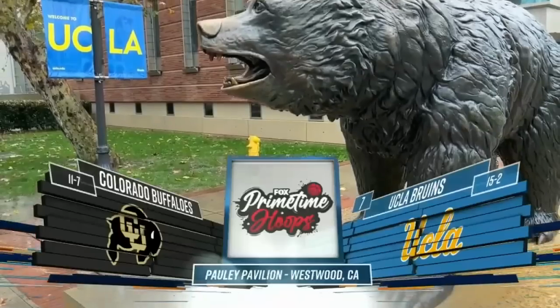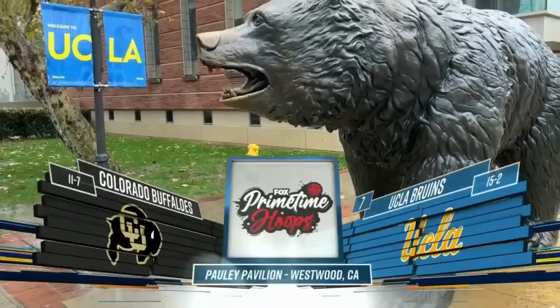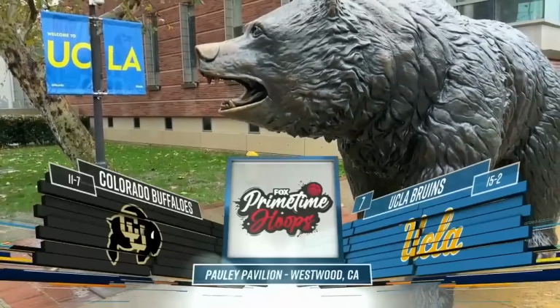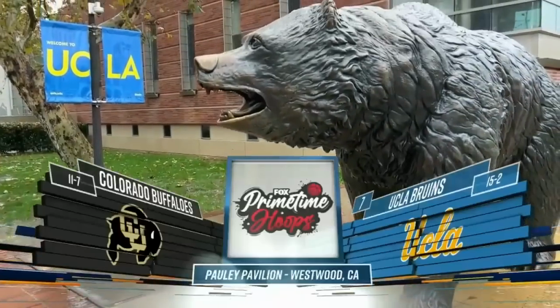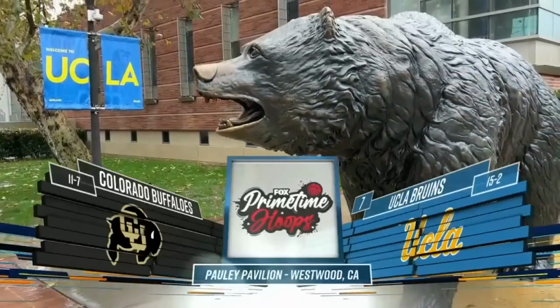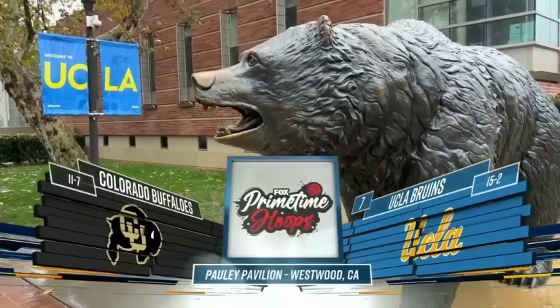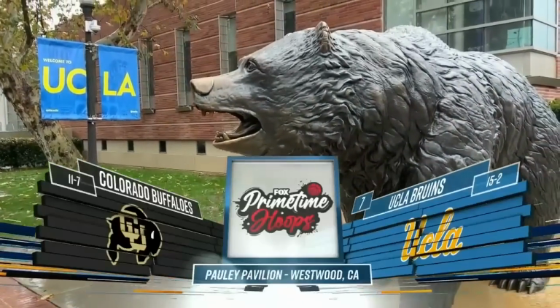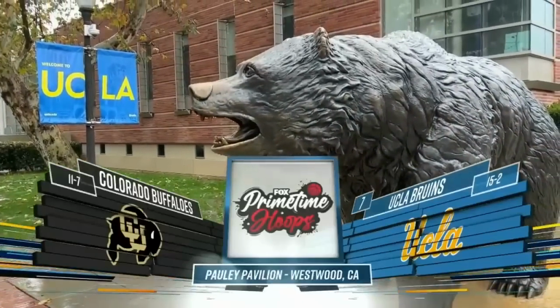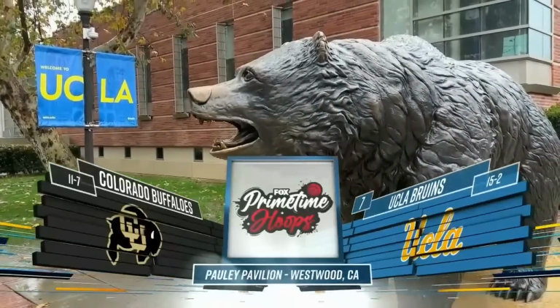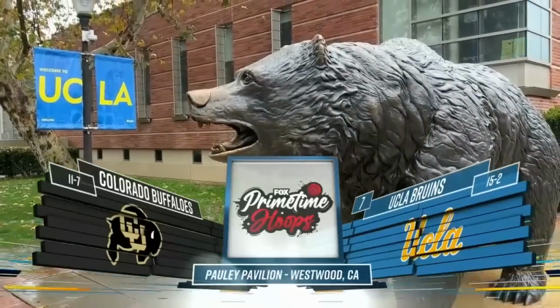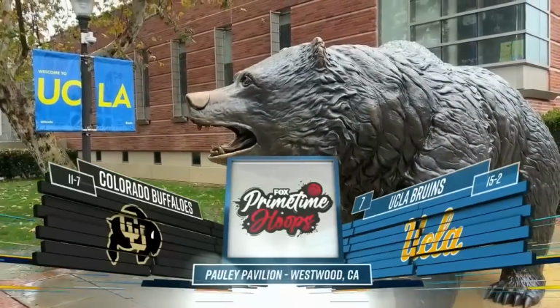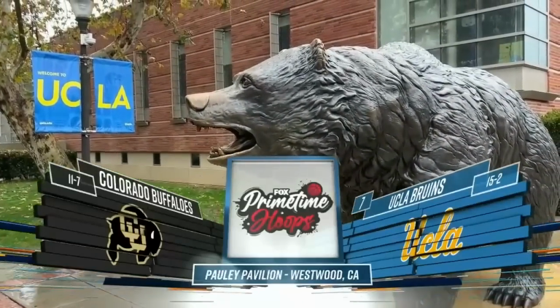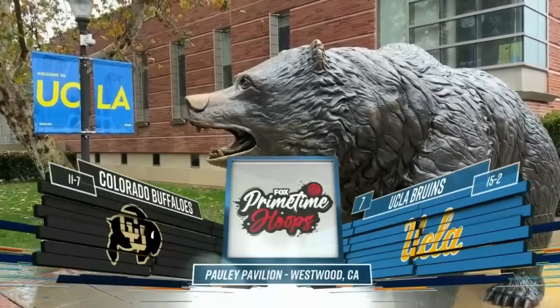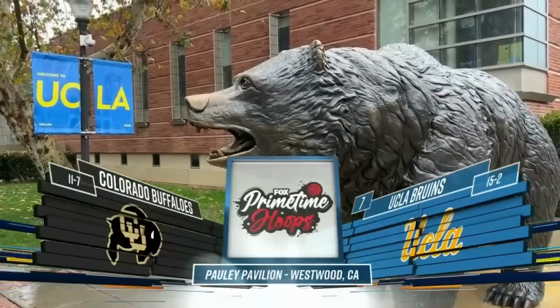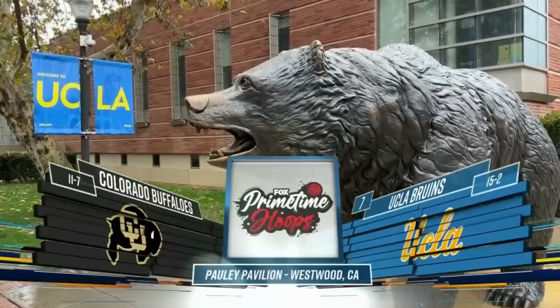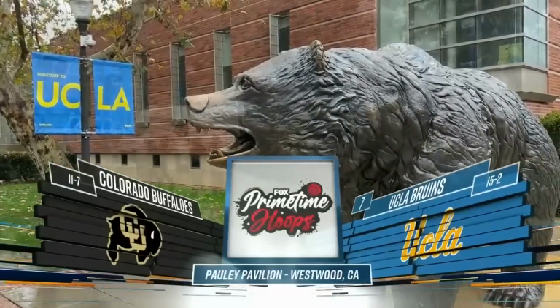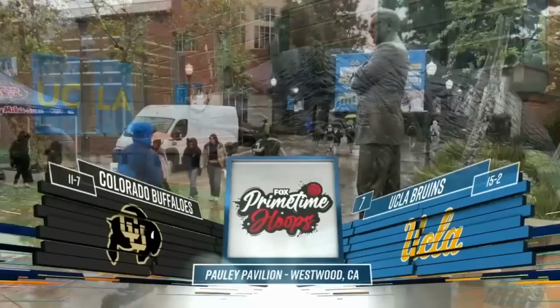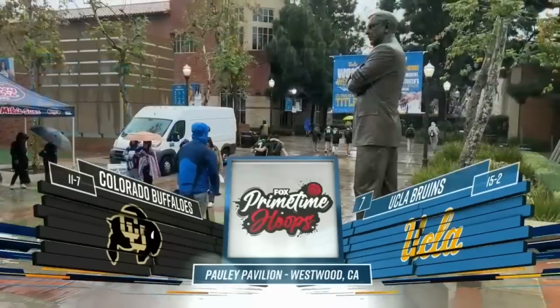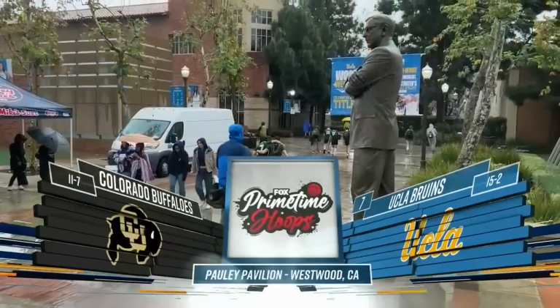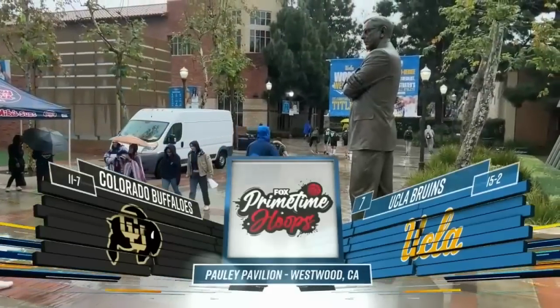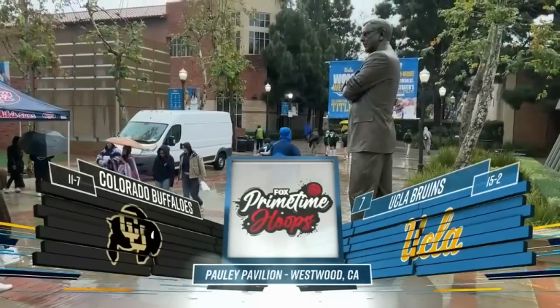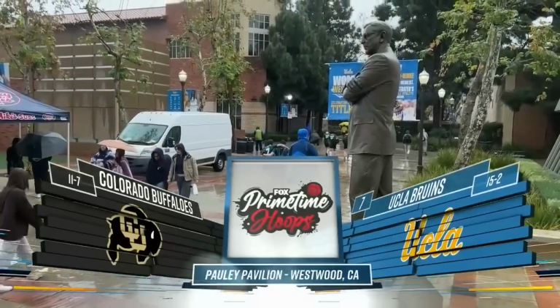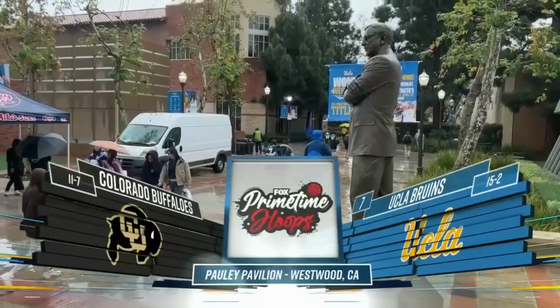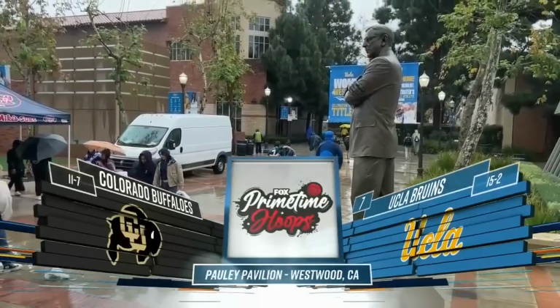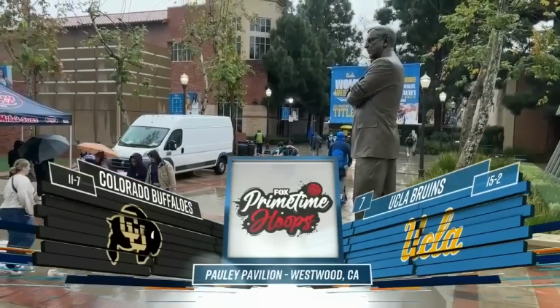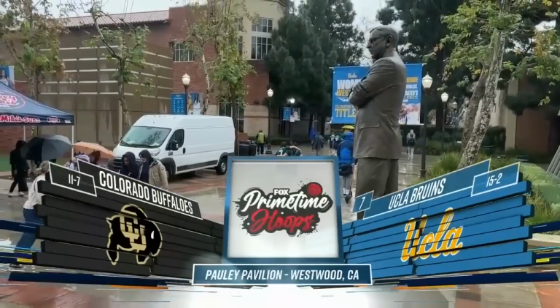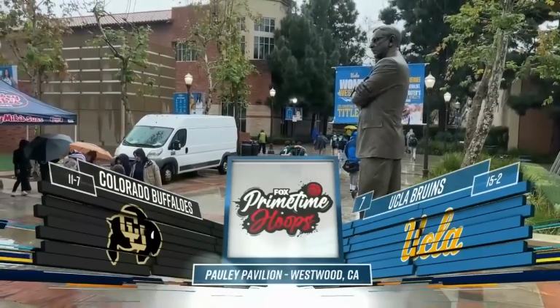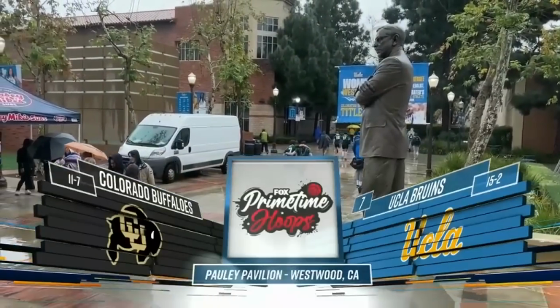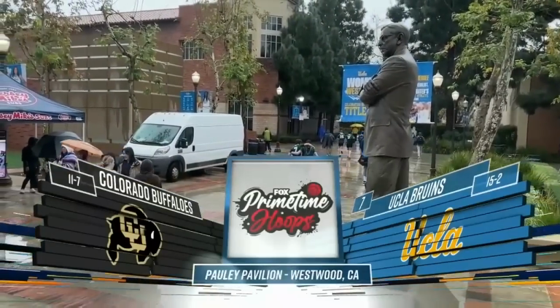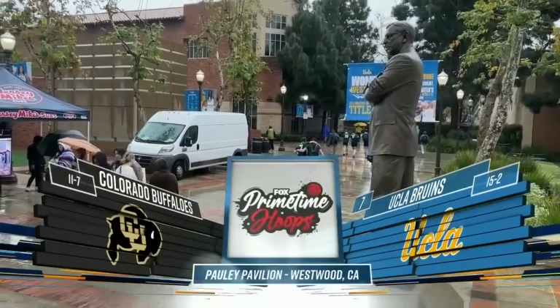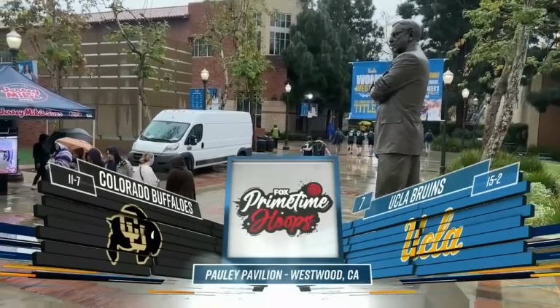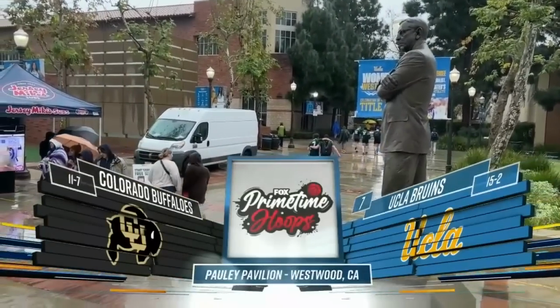Here on Prime Time Hoops, here on Fox Sports, venerable Pauley Pavilion, Westwood, California.